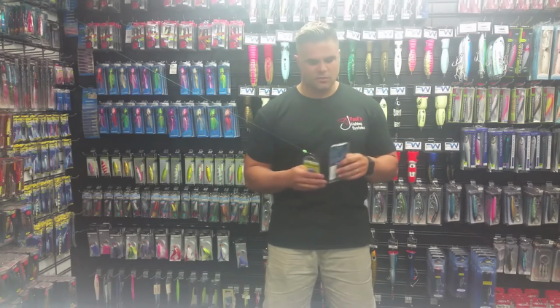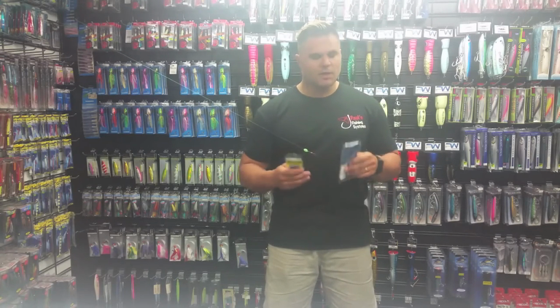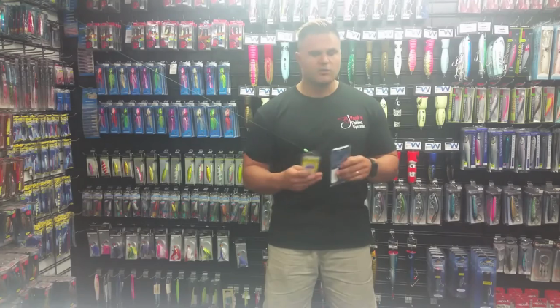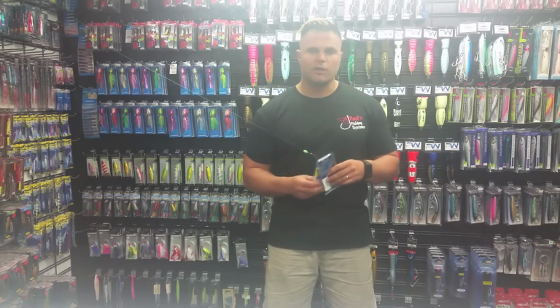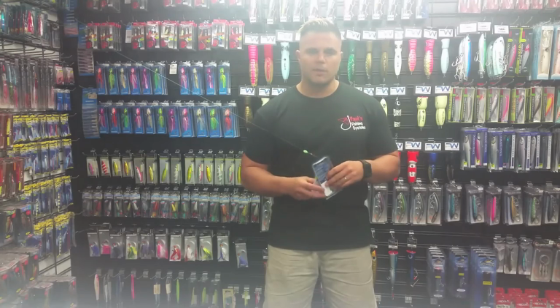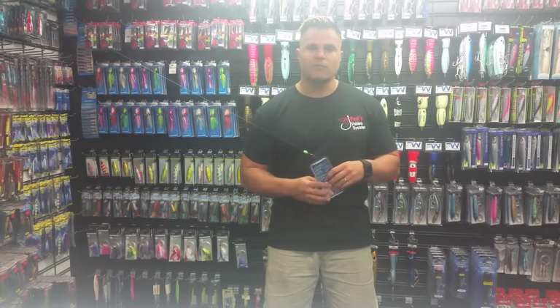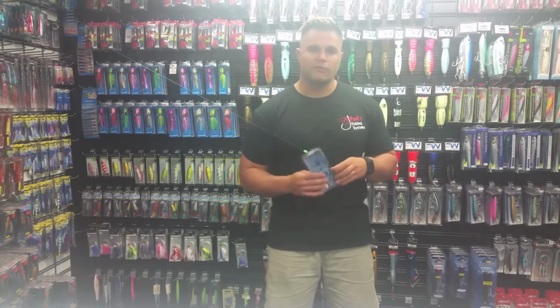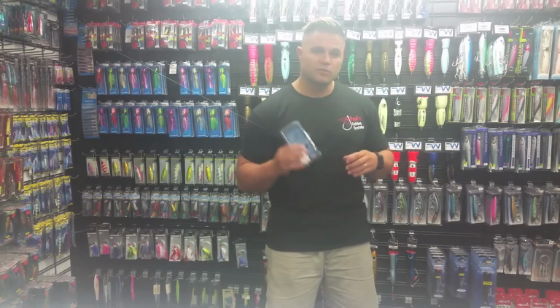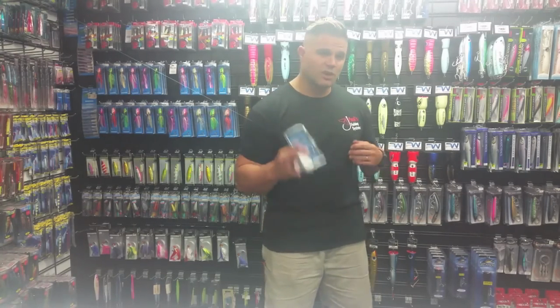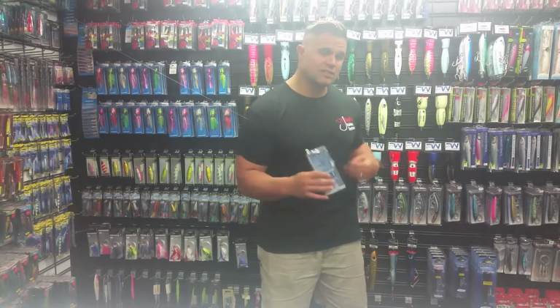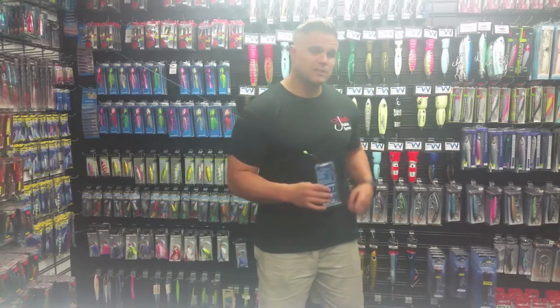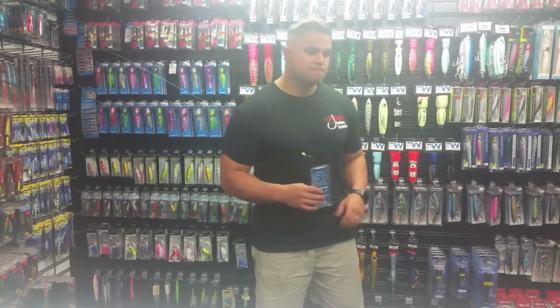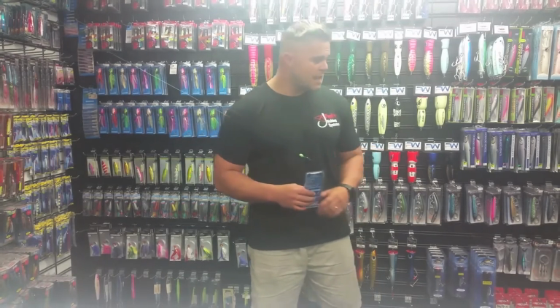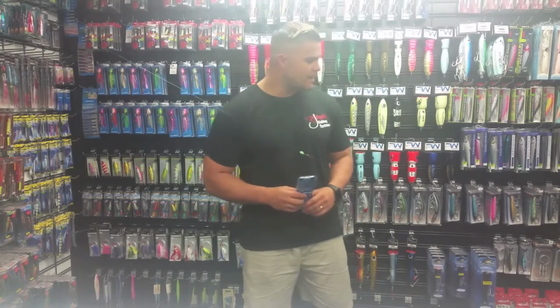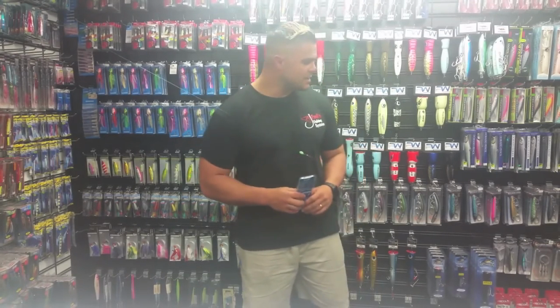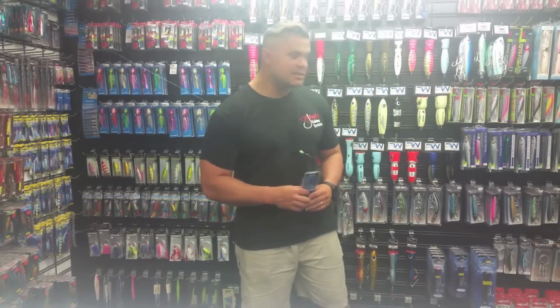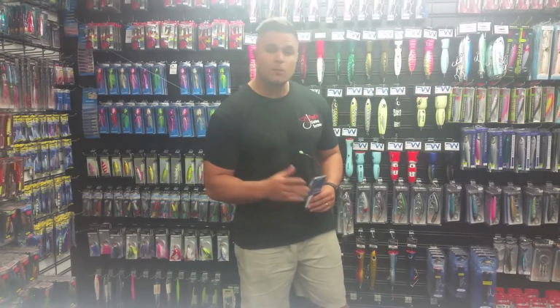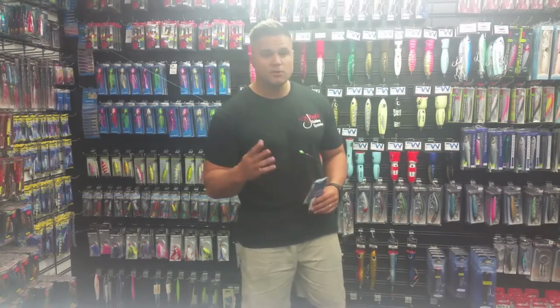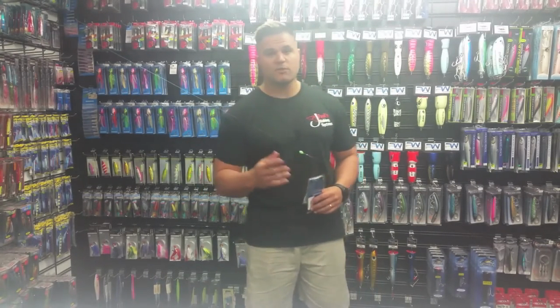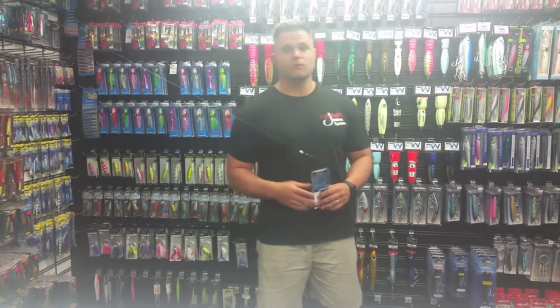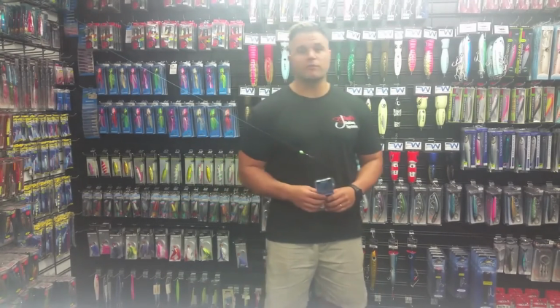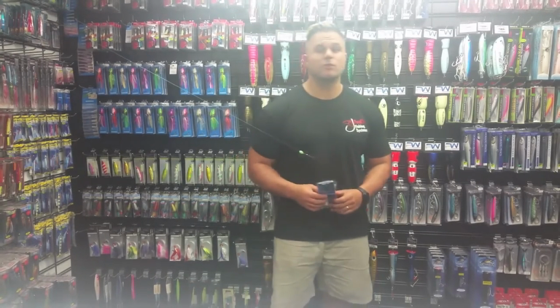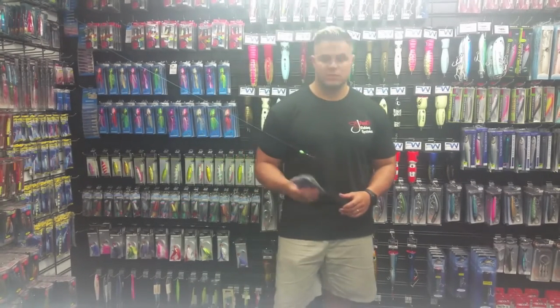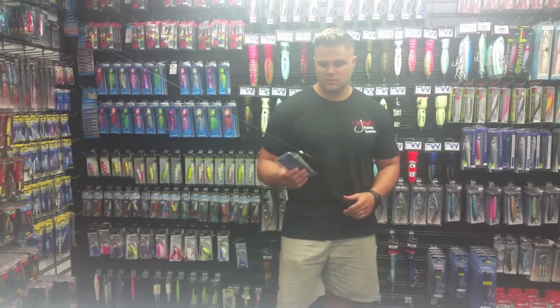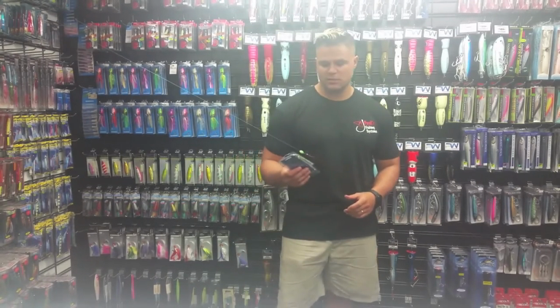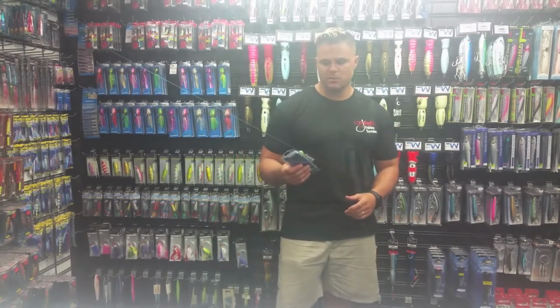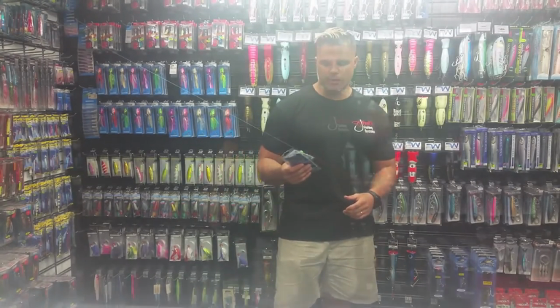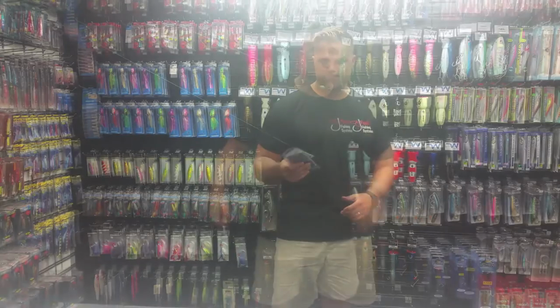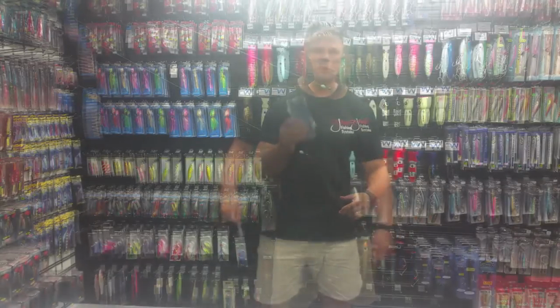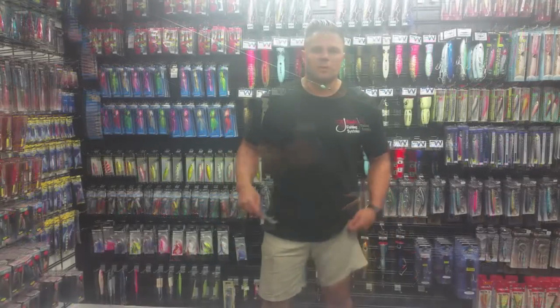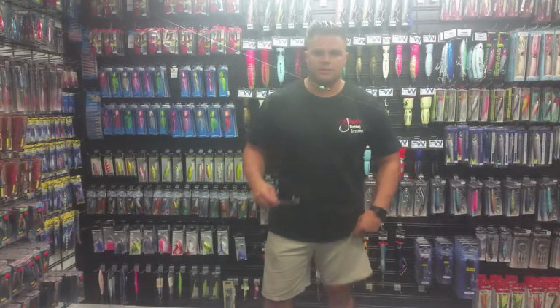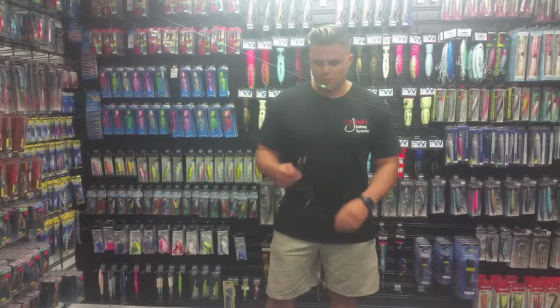I do recommend having a few sizes in your tackle box — a few different hook sizes.